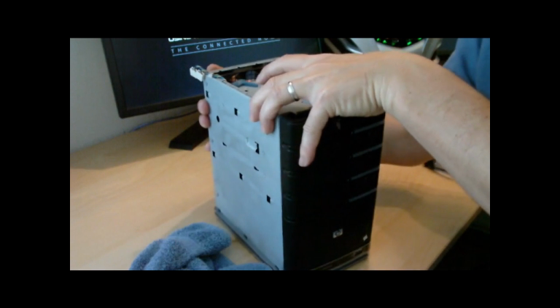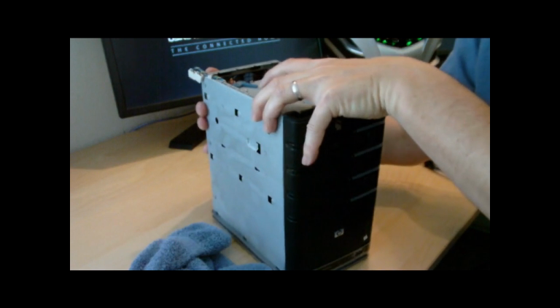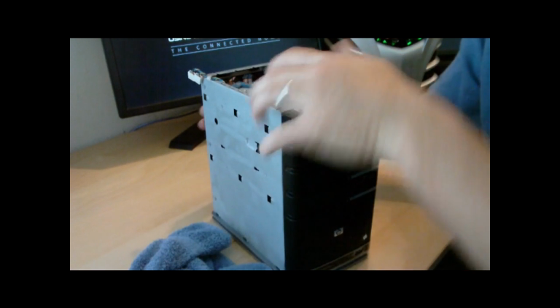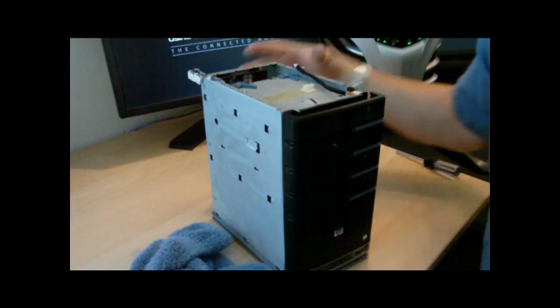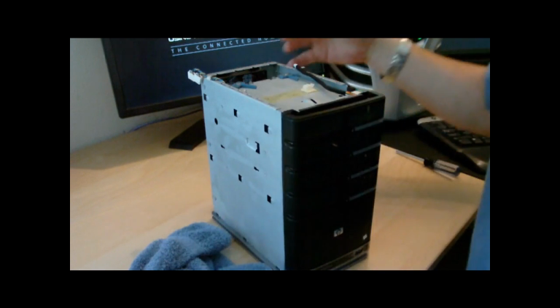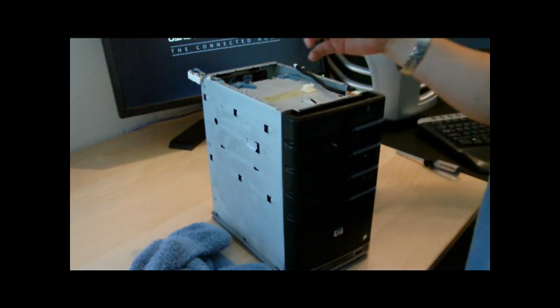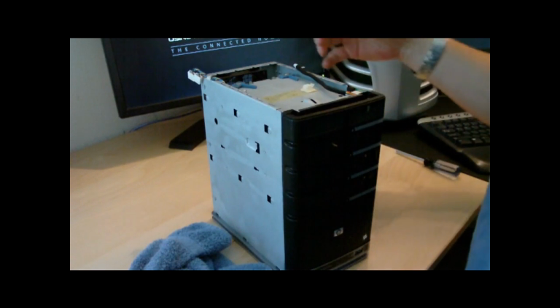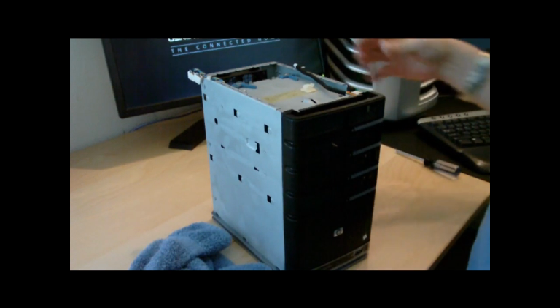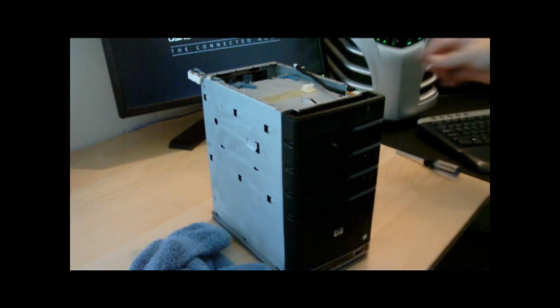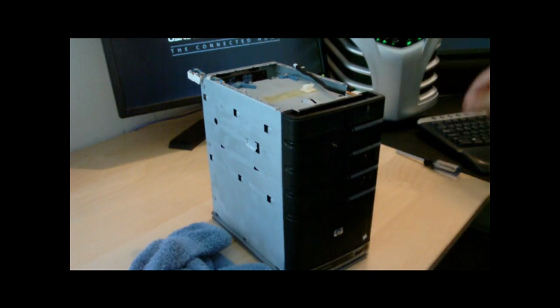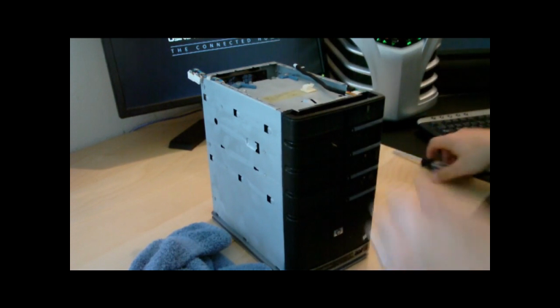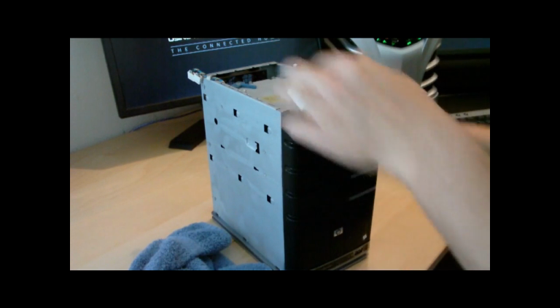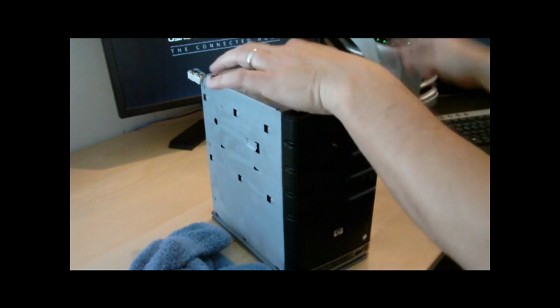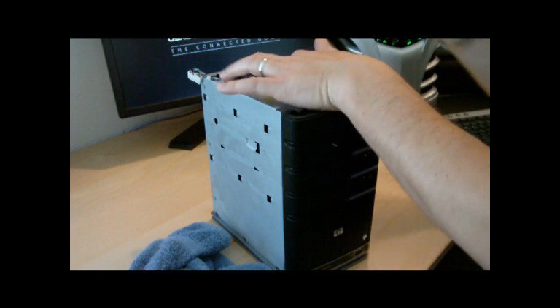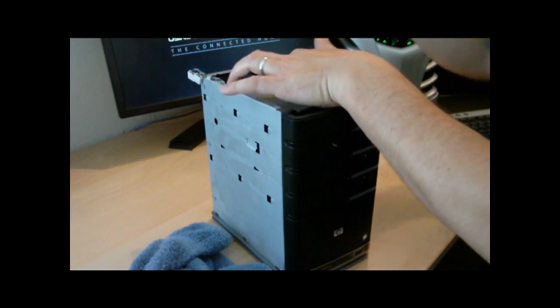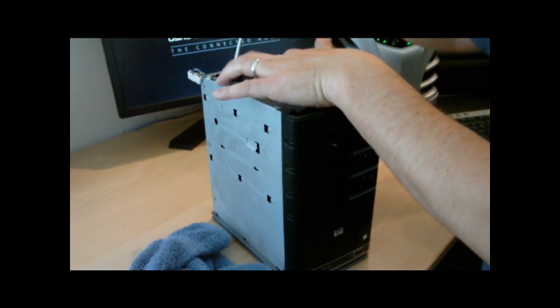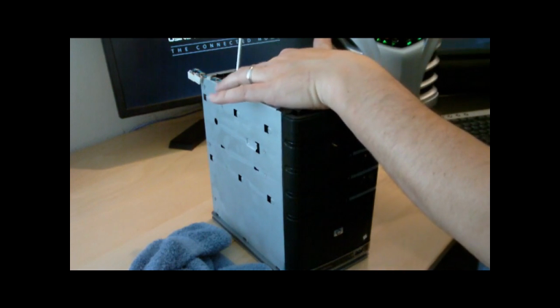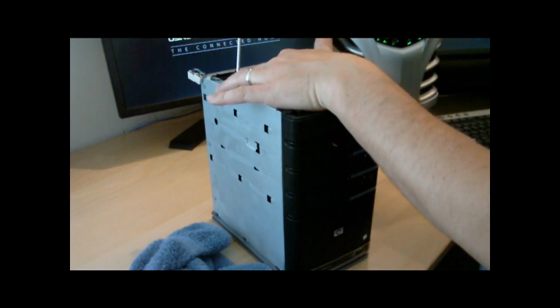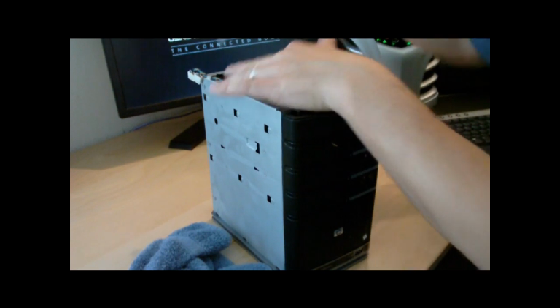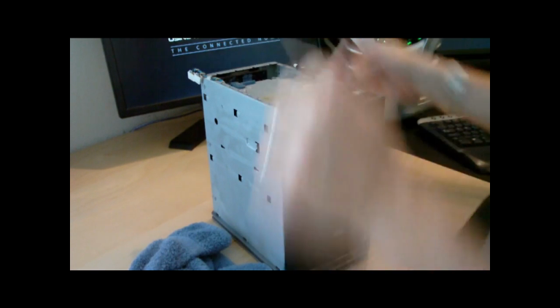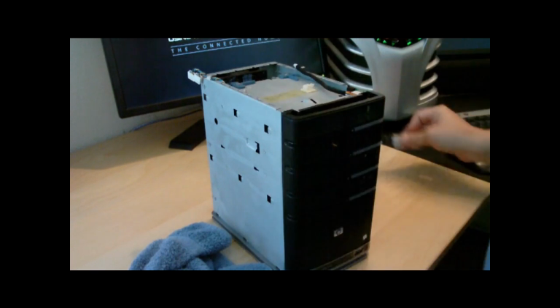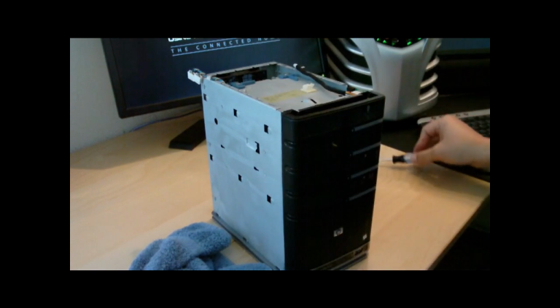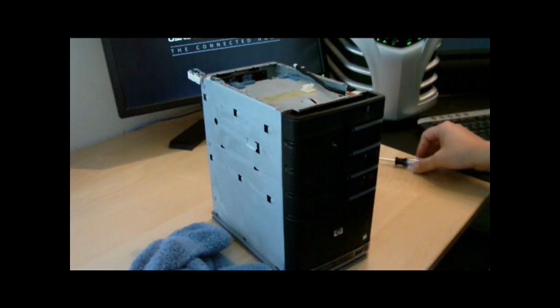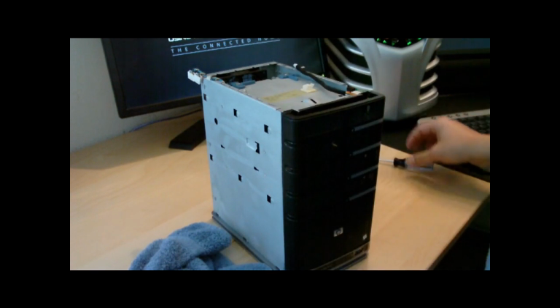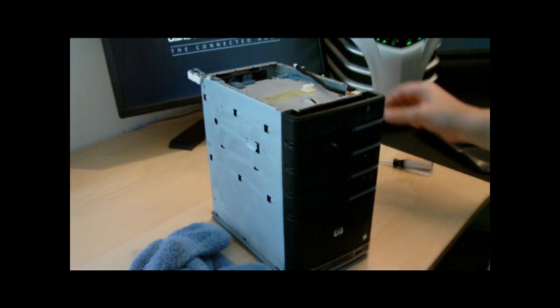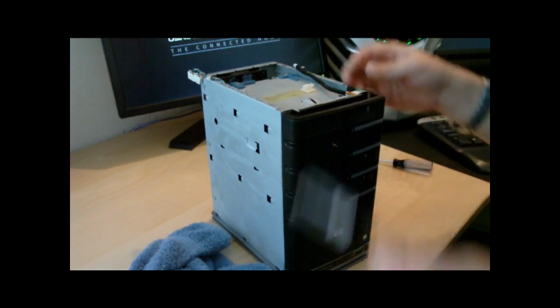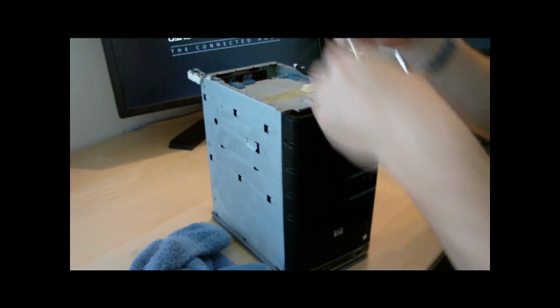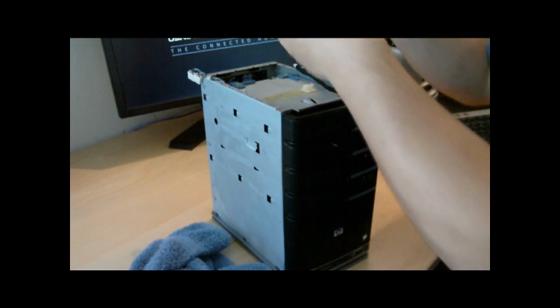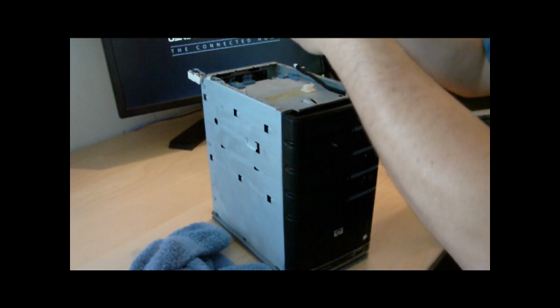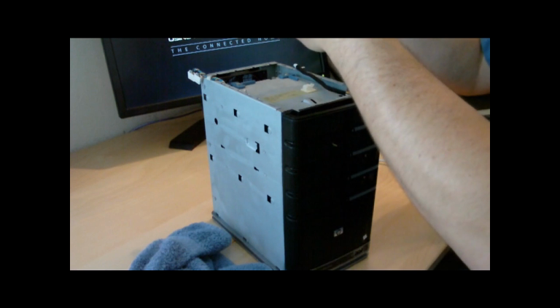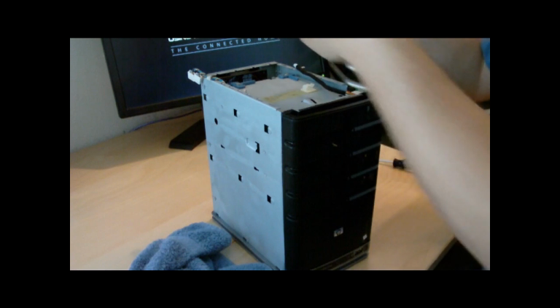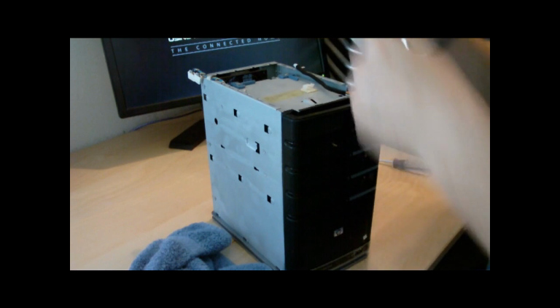This is going well so far. I'll turn those over and use my torx bit again — it's a T-15.